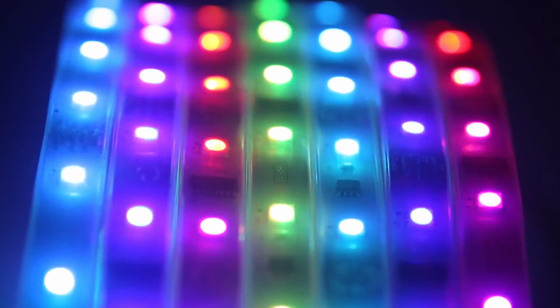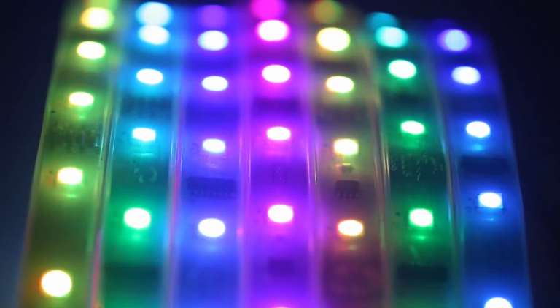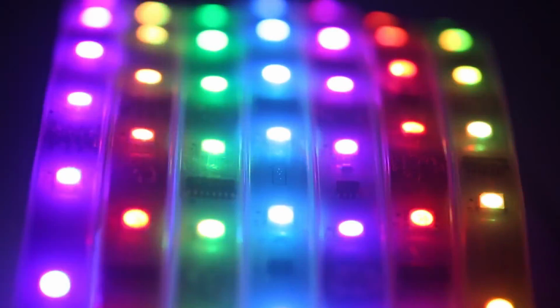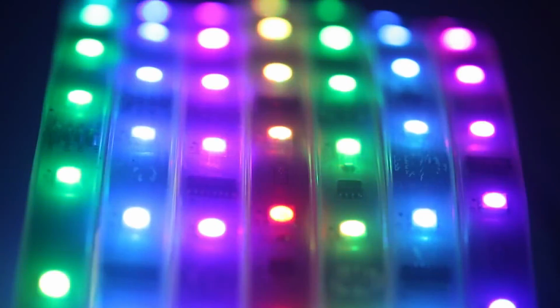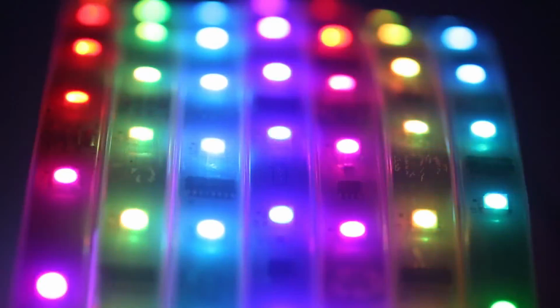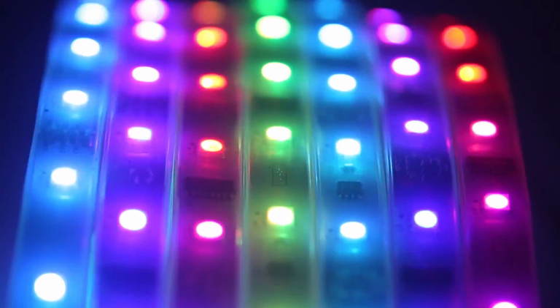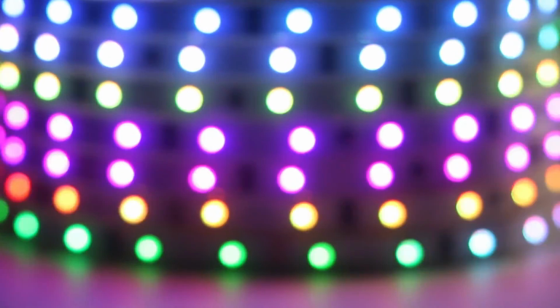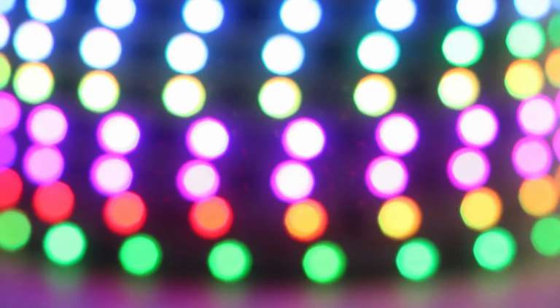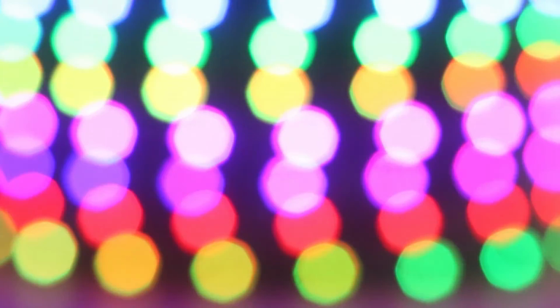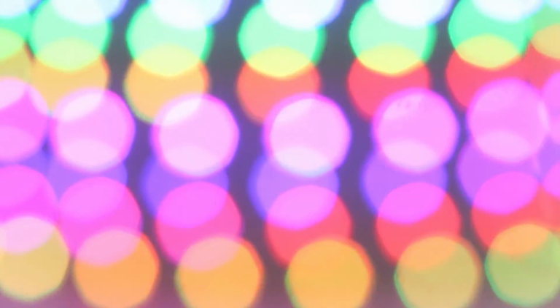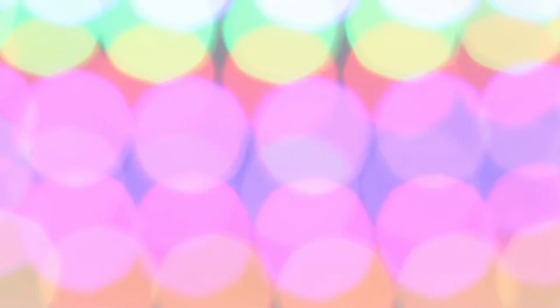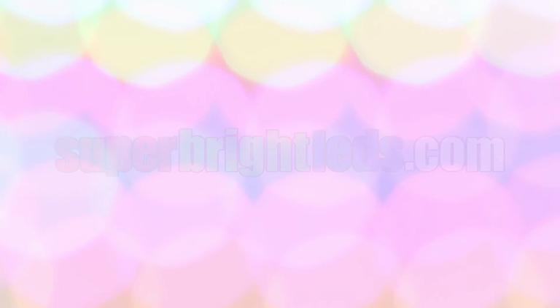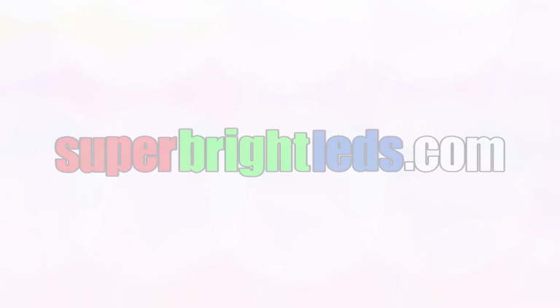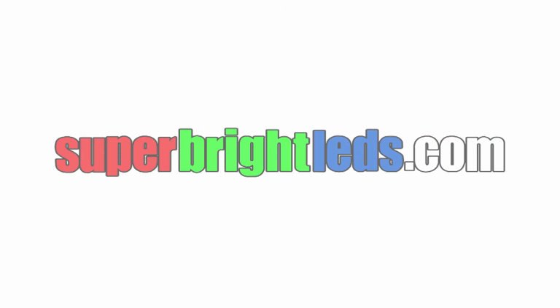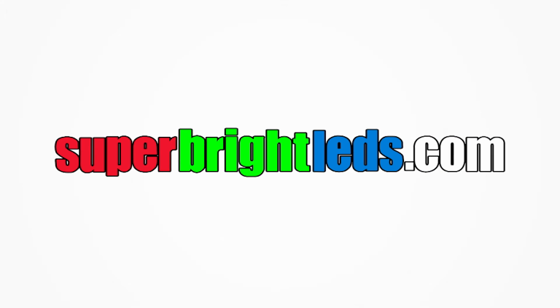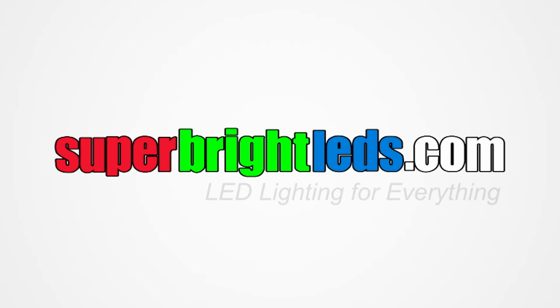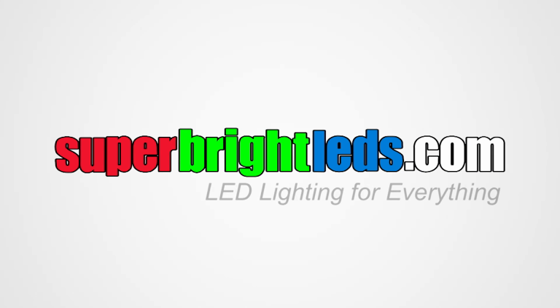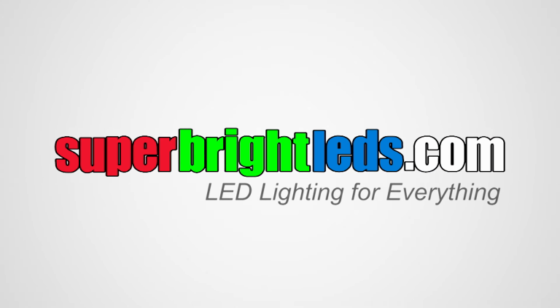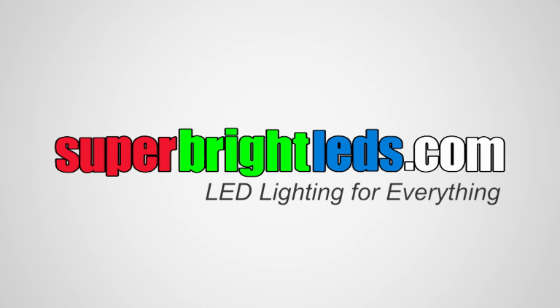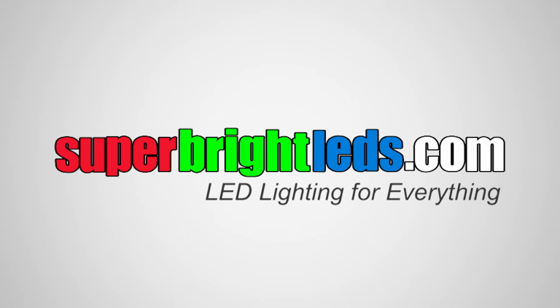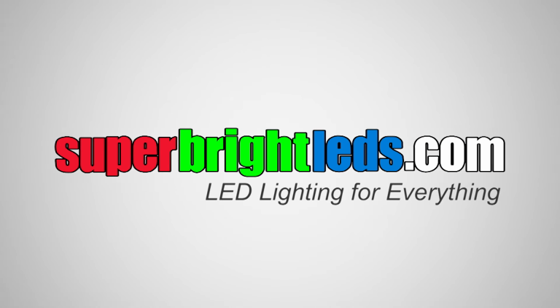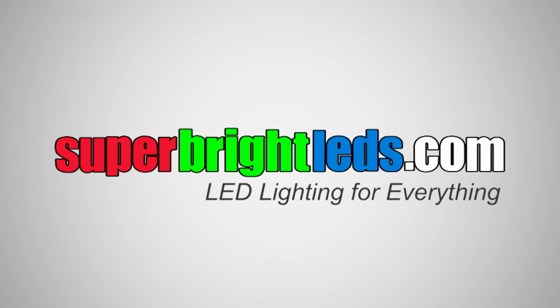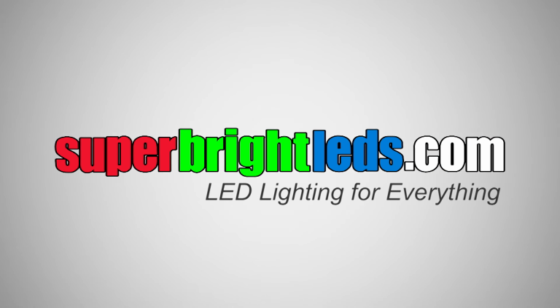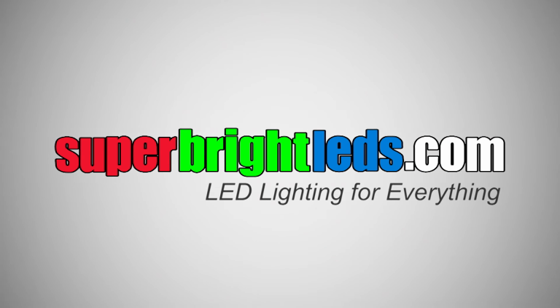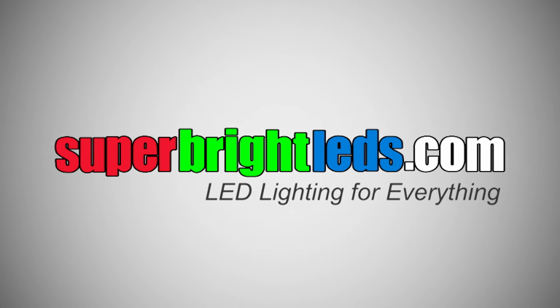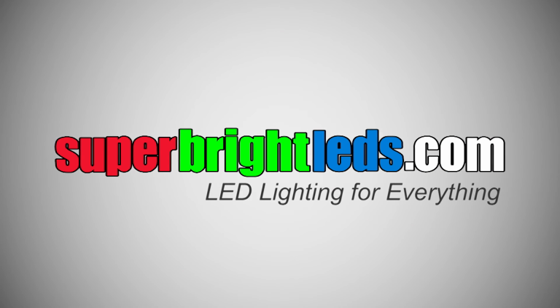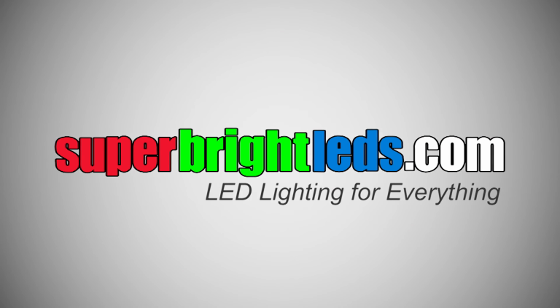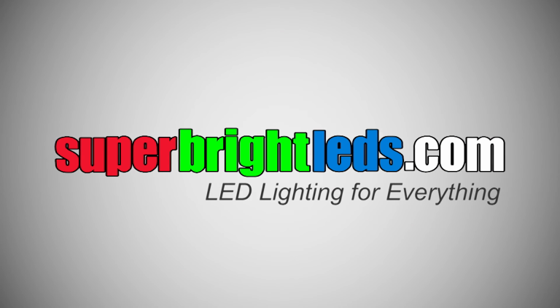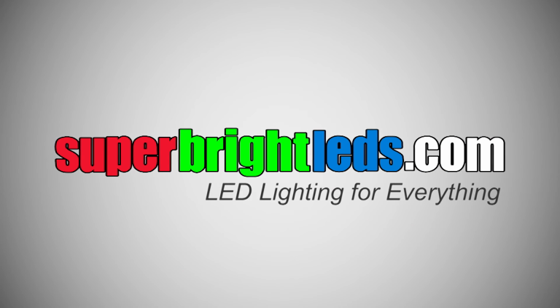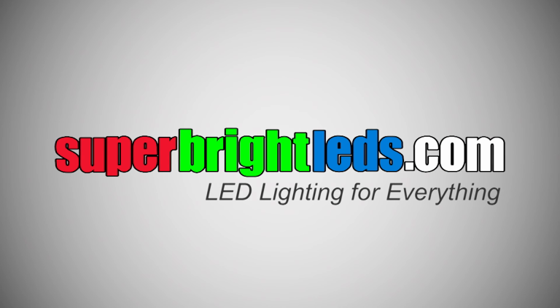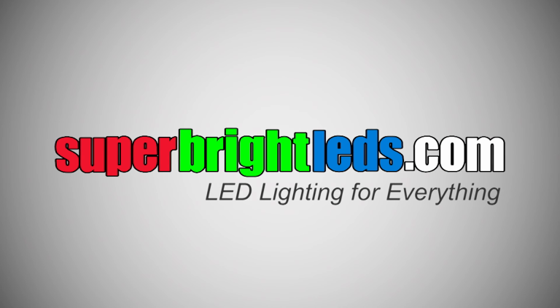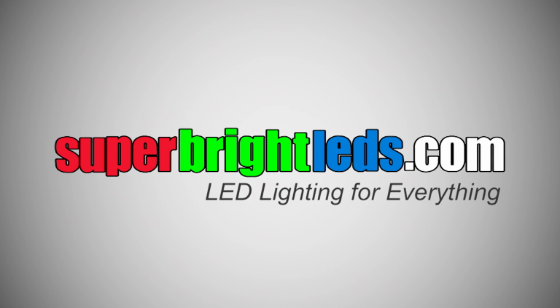Click color LEDs from superbrightLEDs.com — LED lighting for everything.